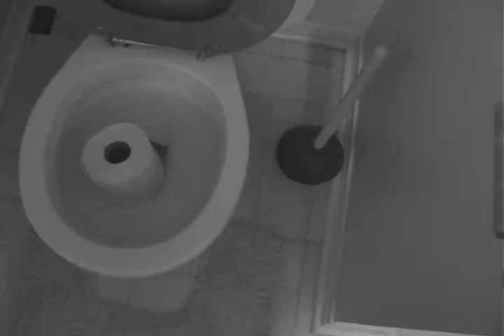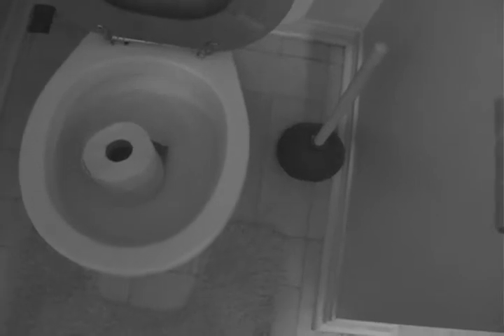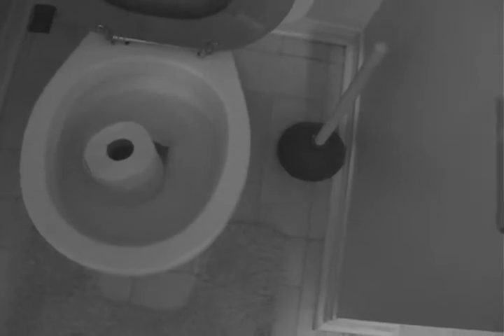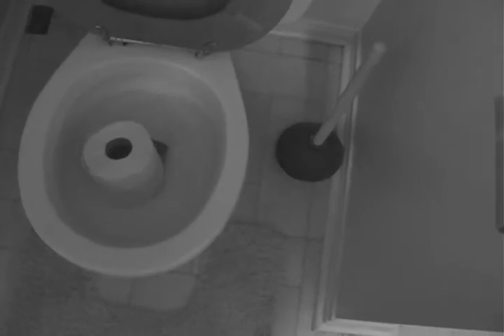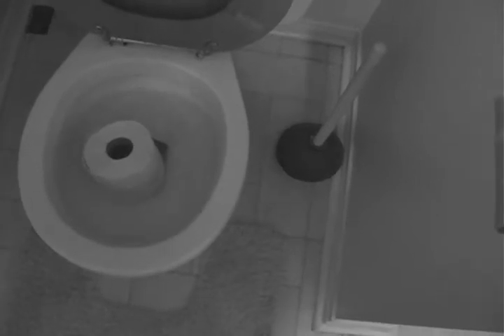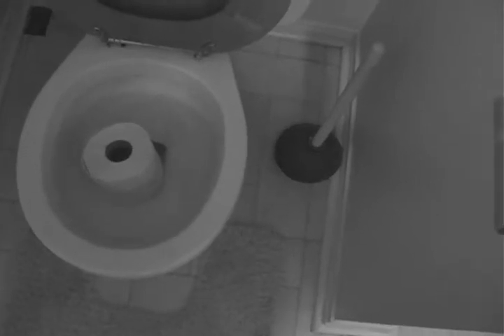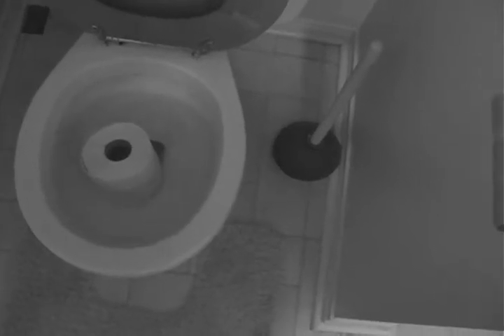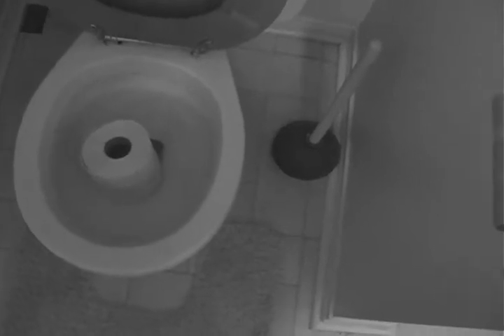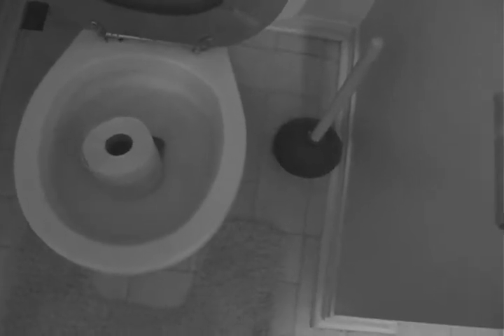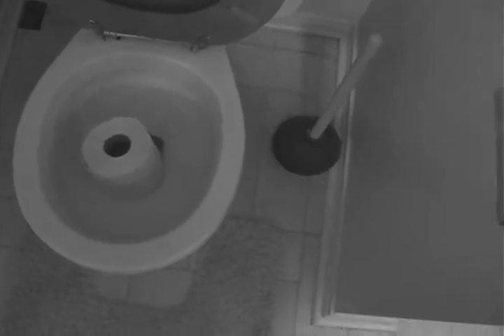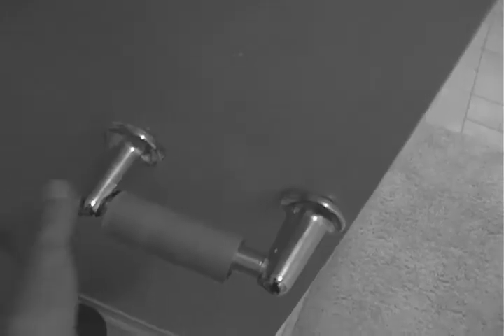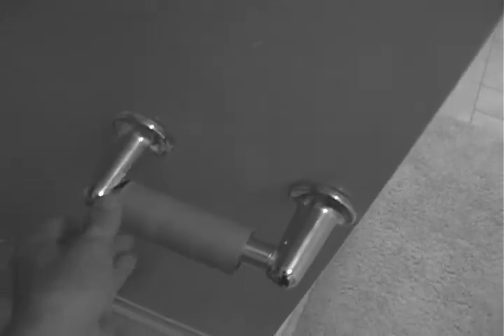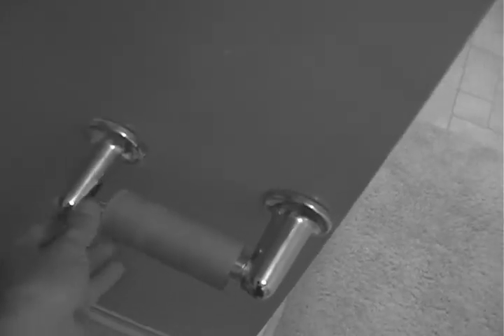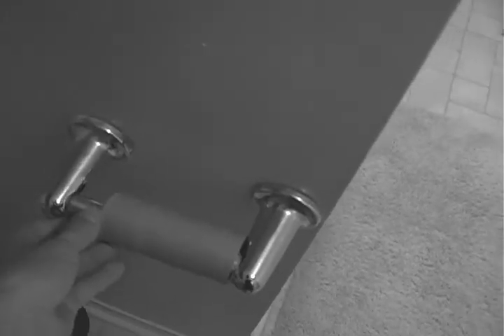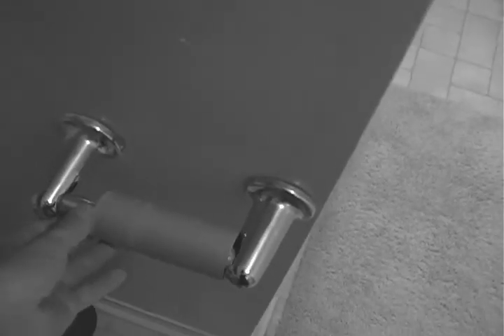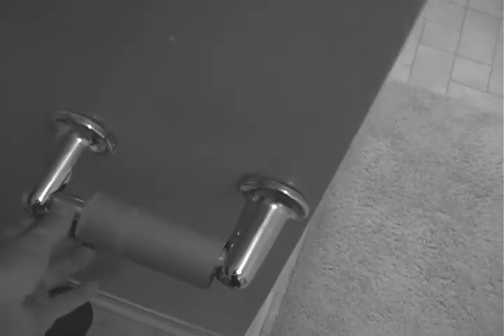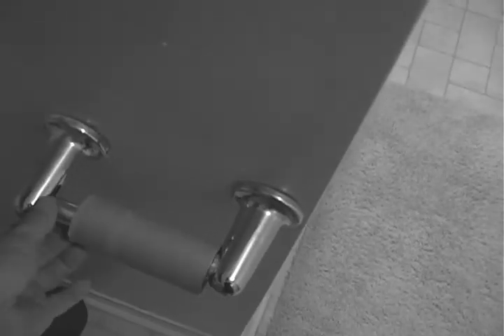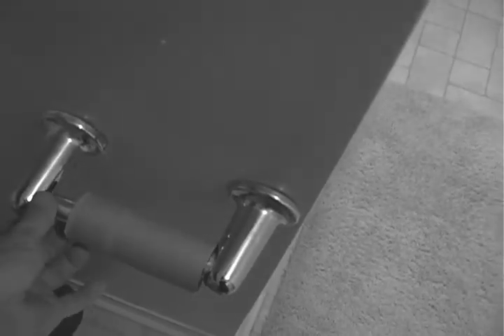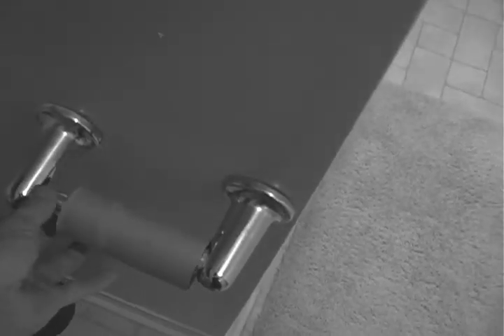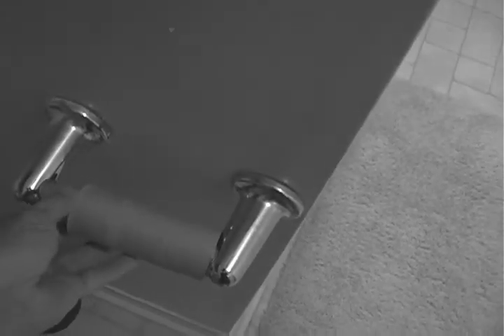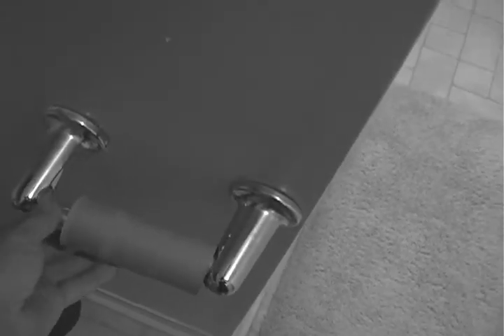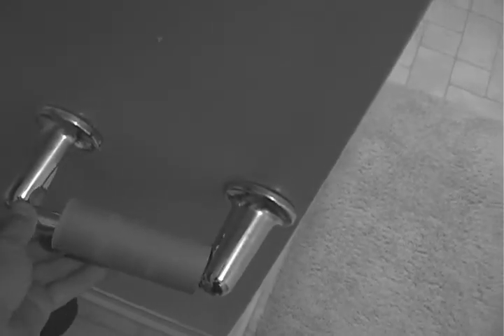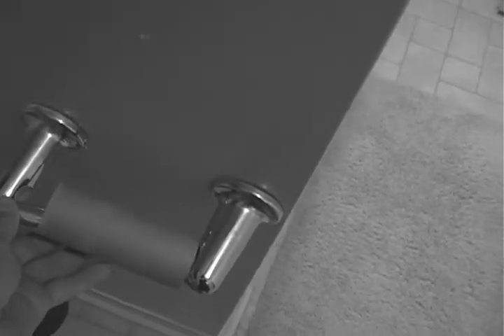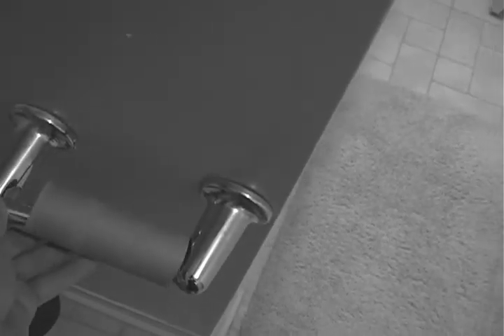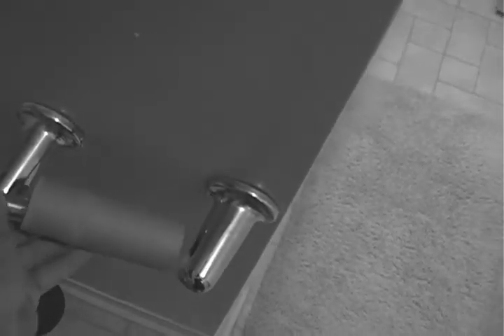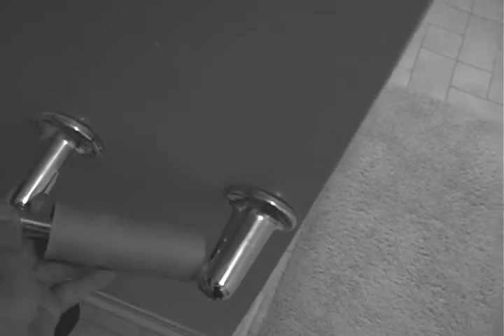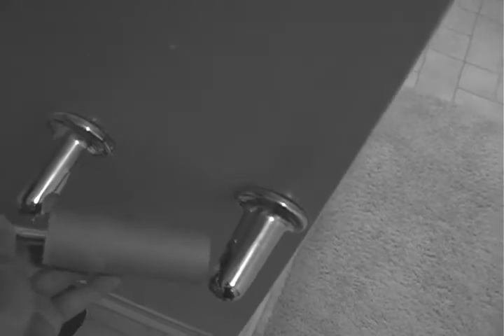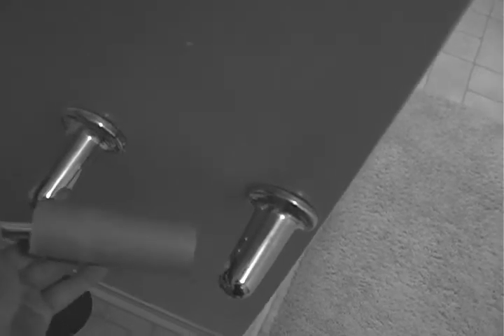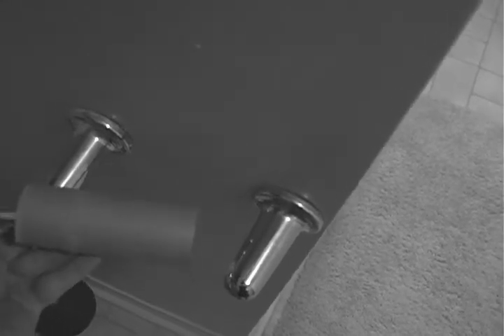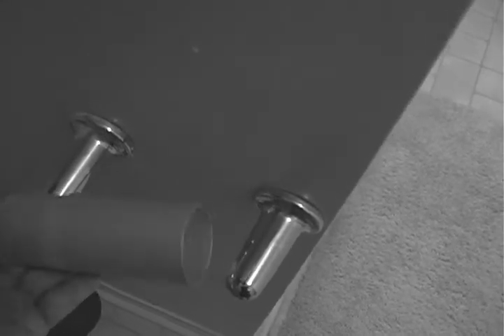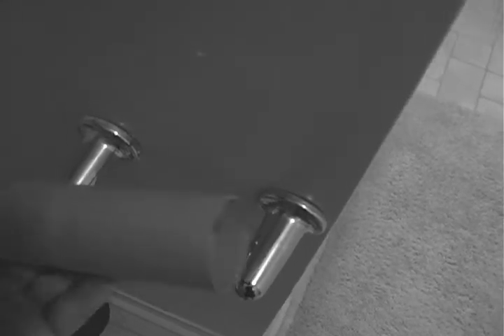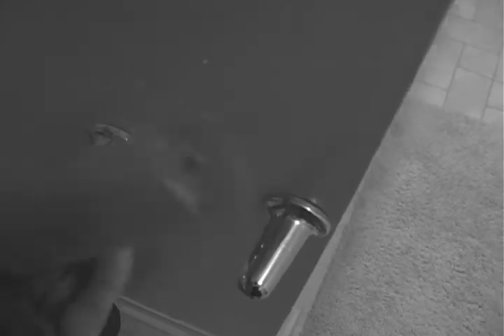To avoid this, first, push gently on one end of the roll holder to remove.